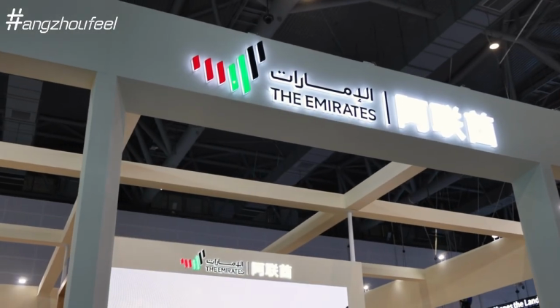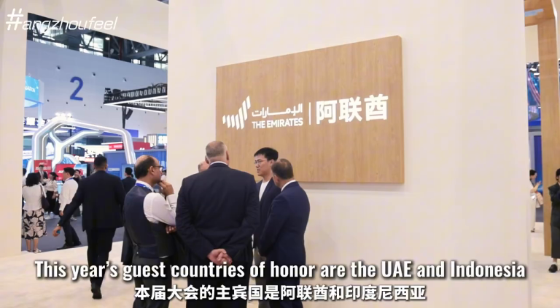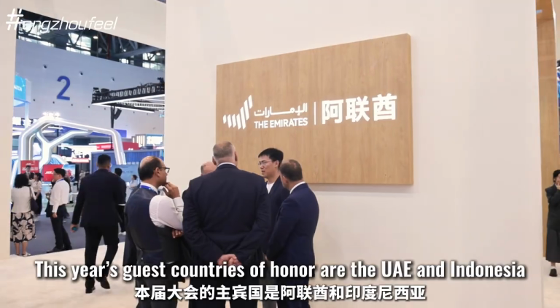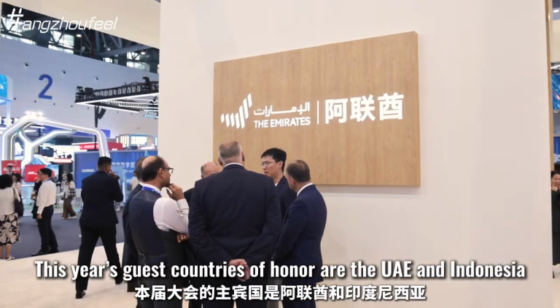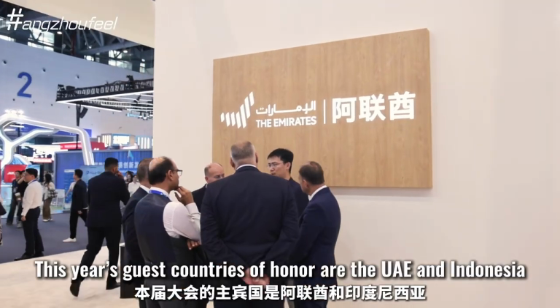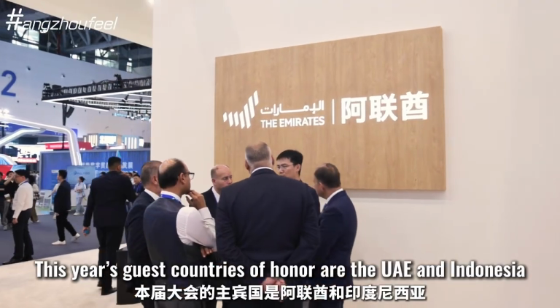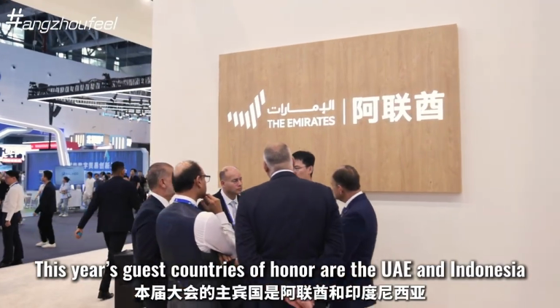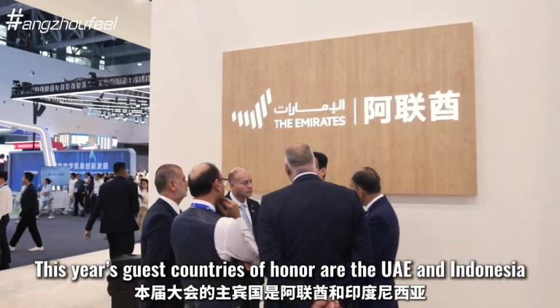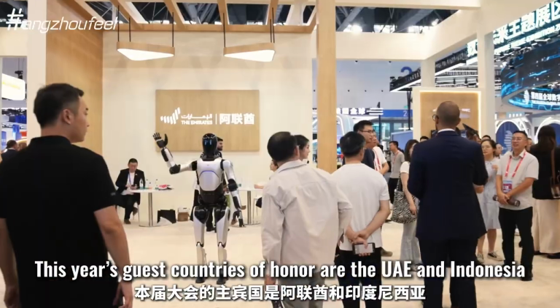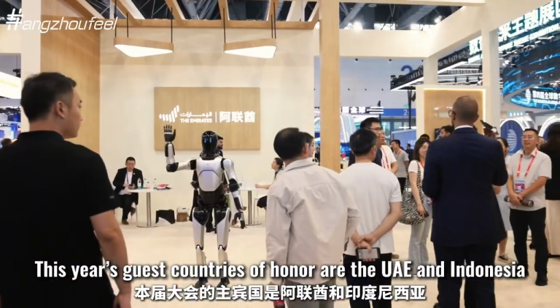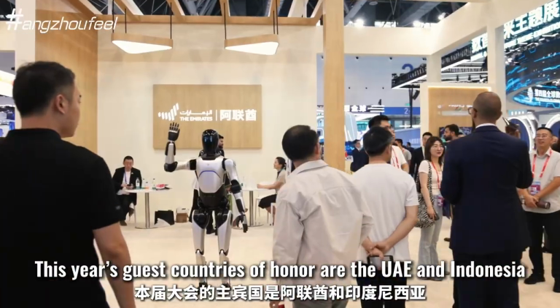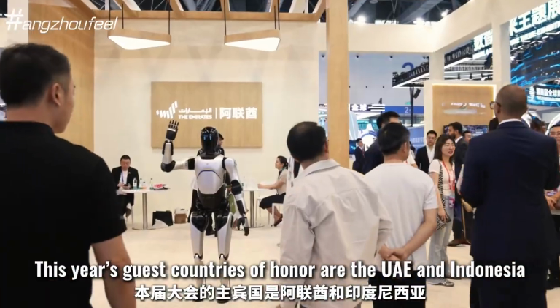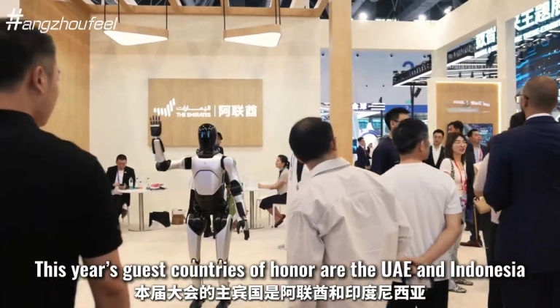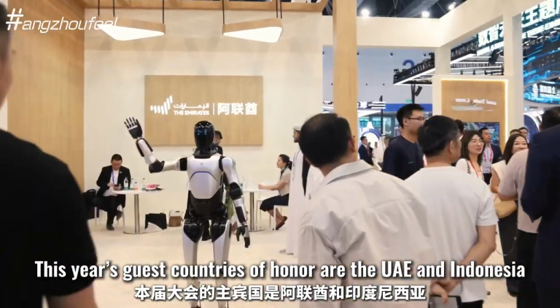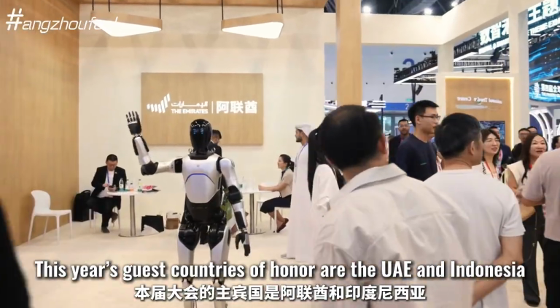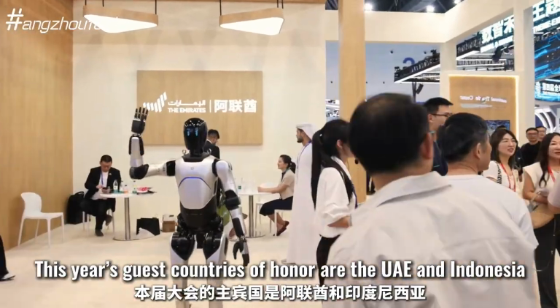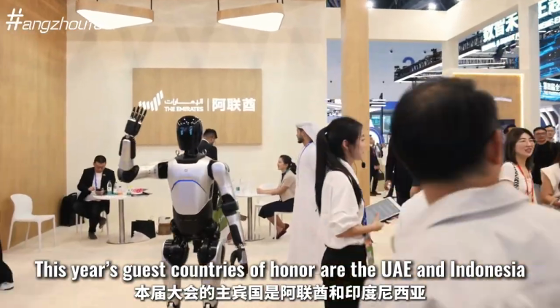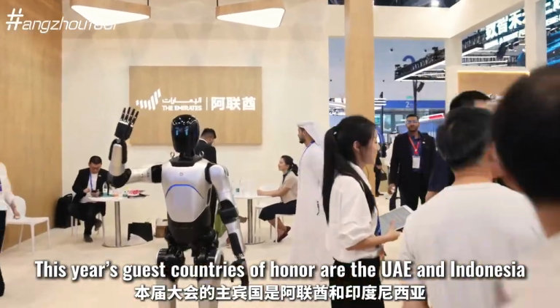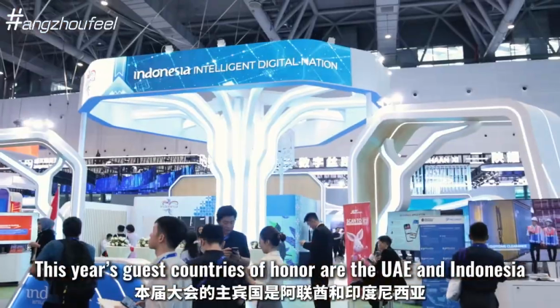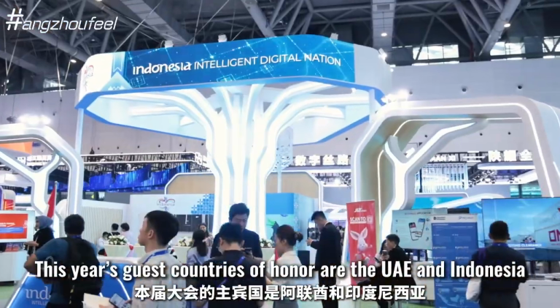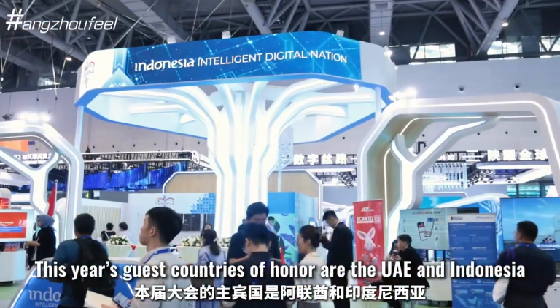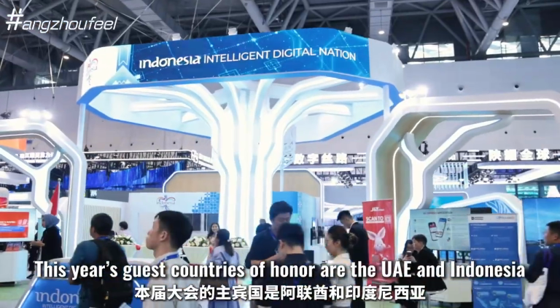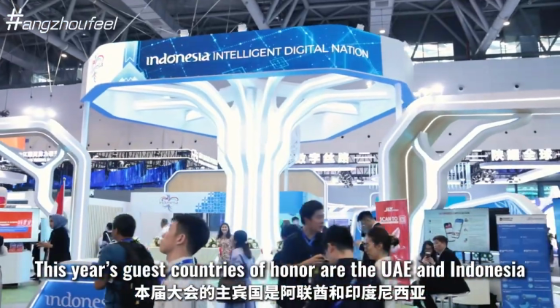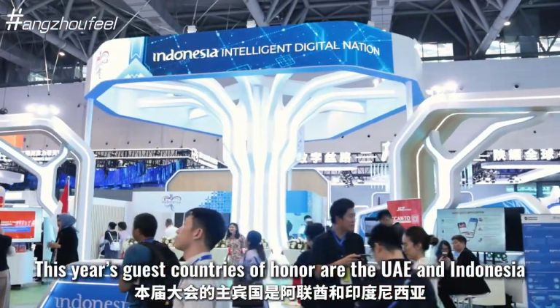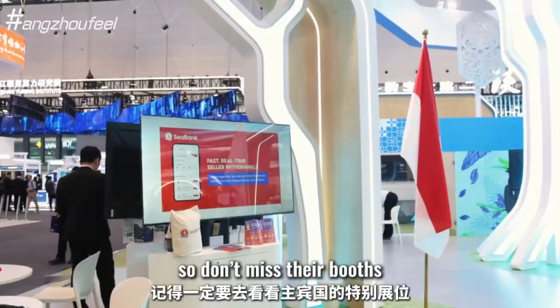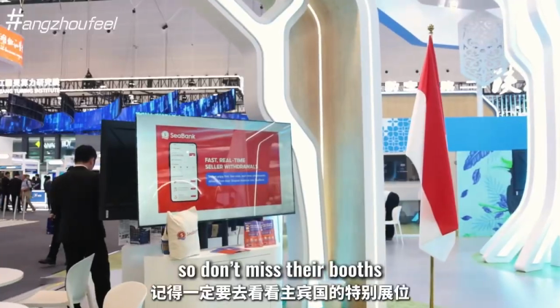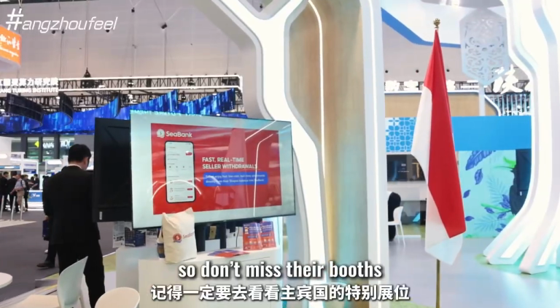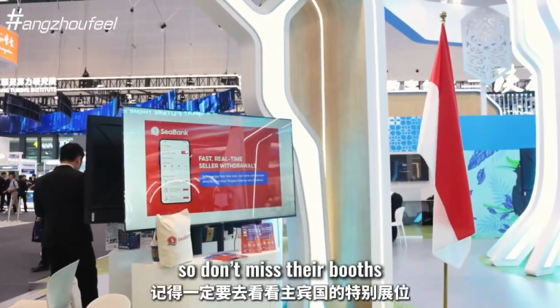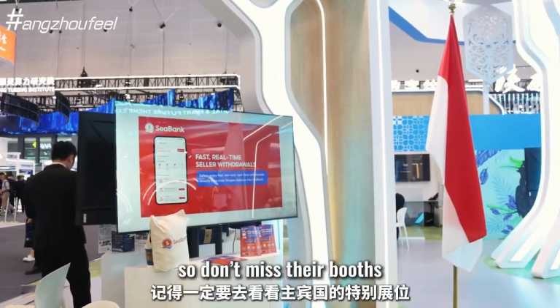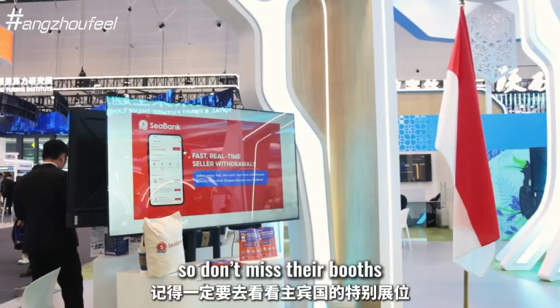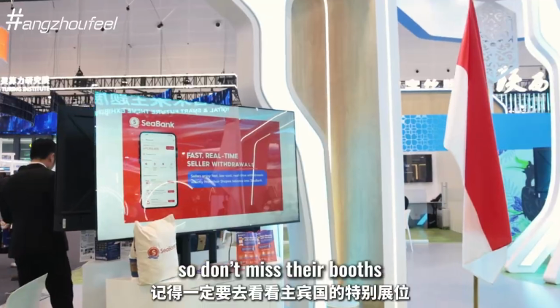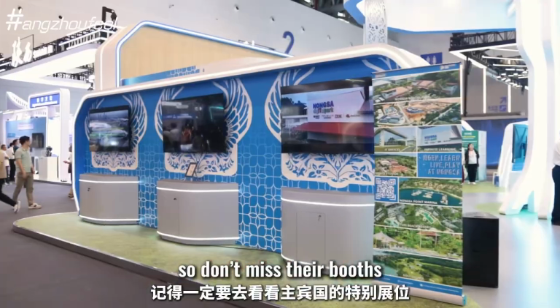This year's guest countries are the UAE and Indonesia, so don't miss their booths.